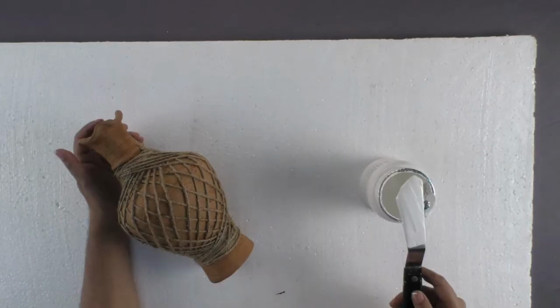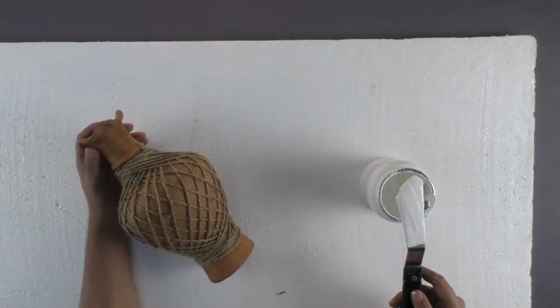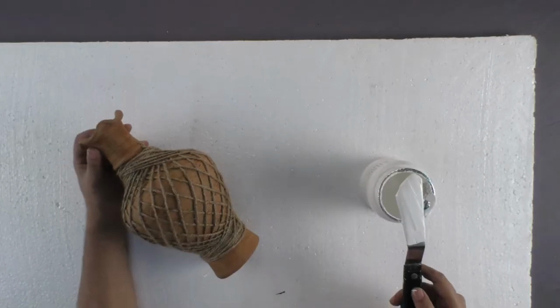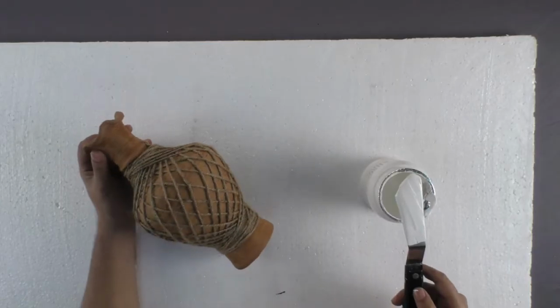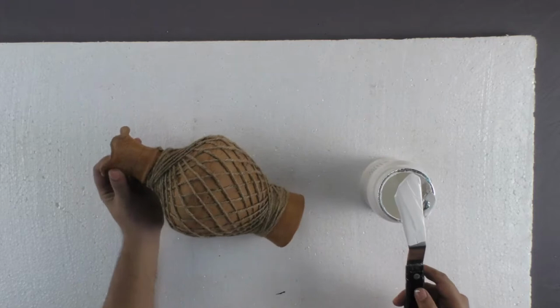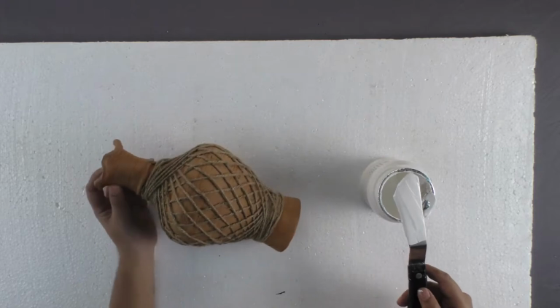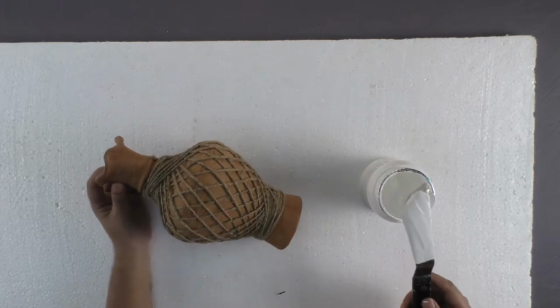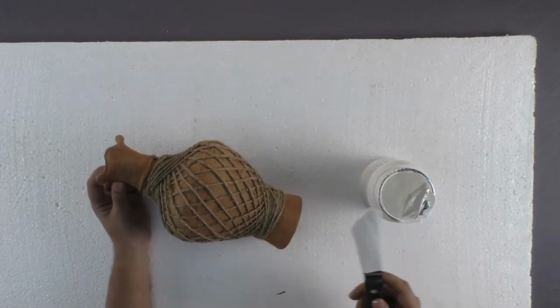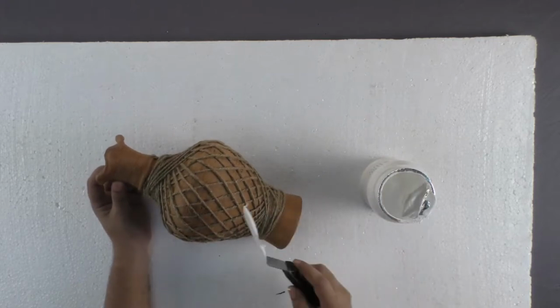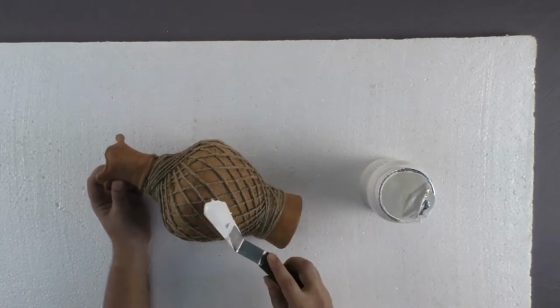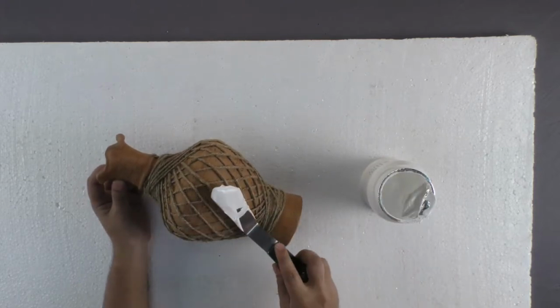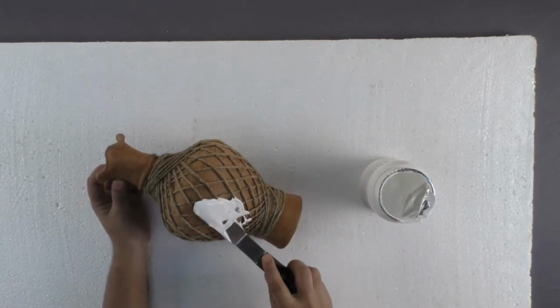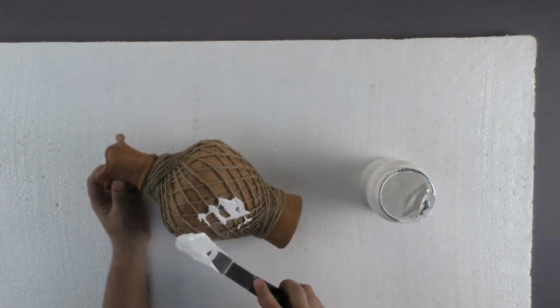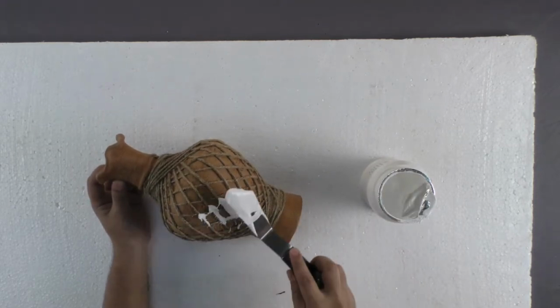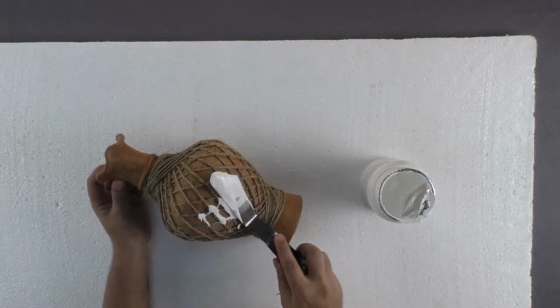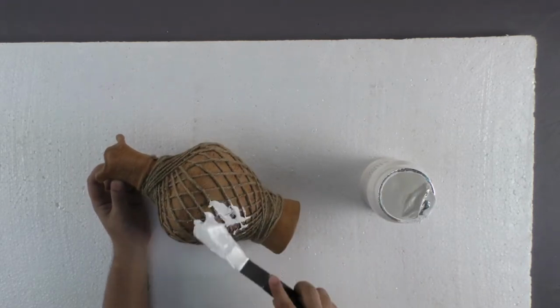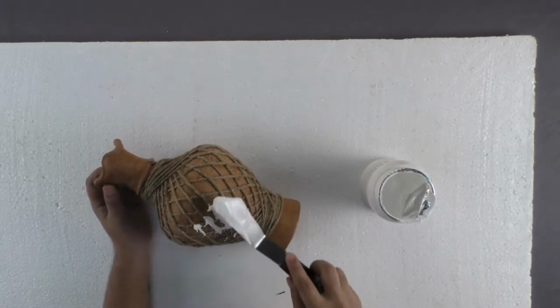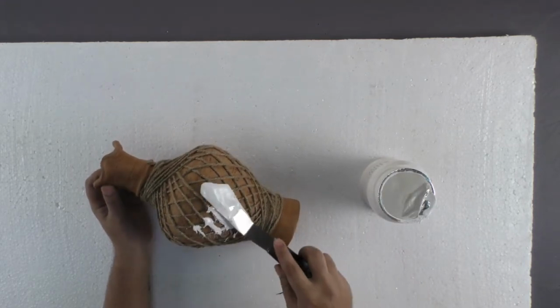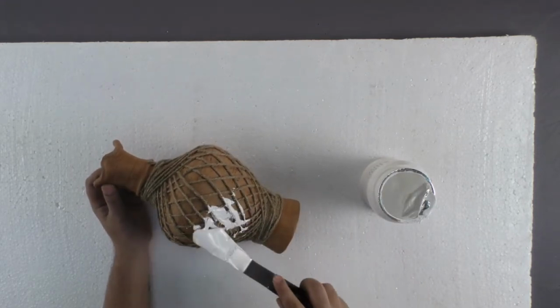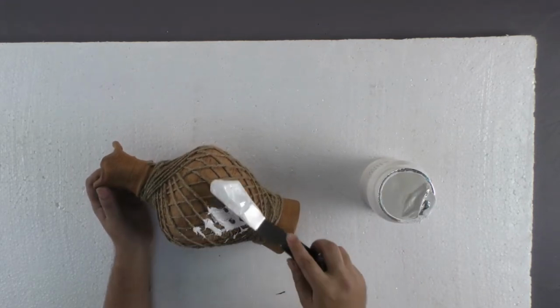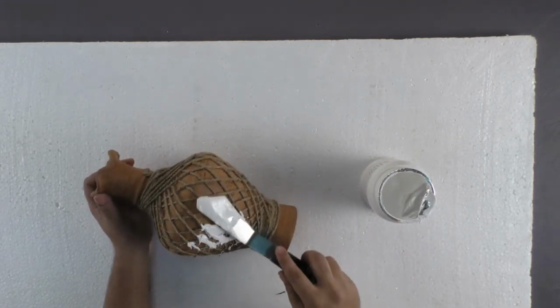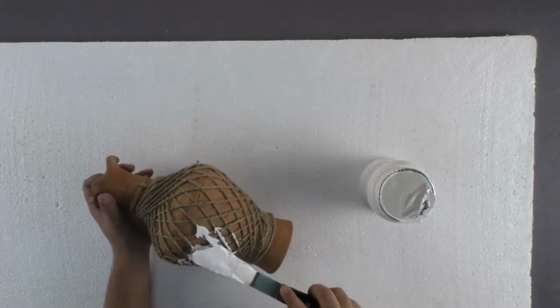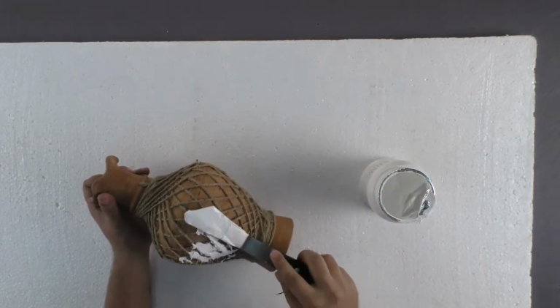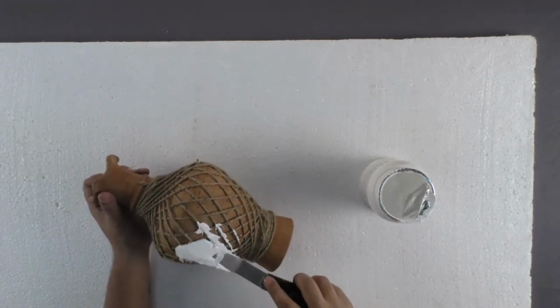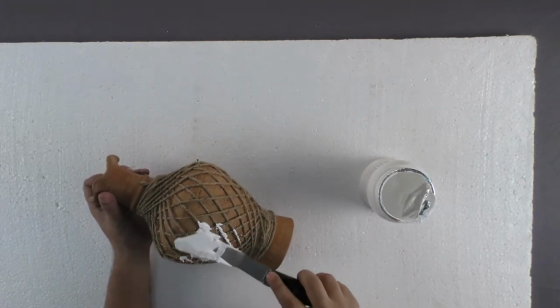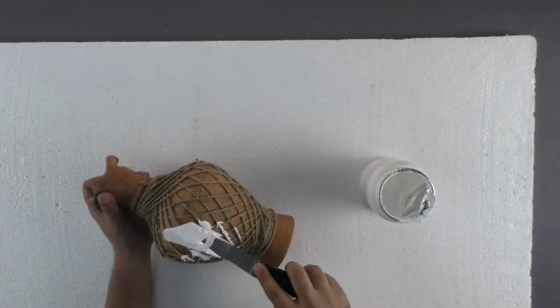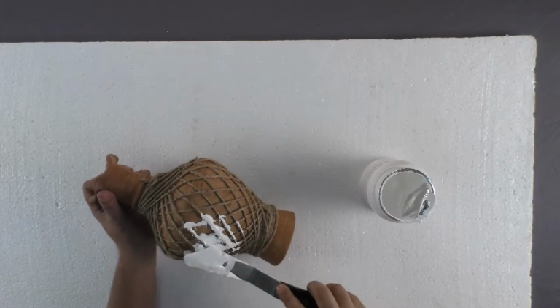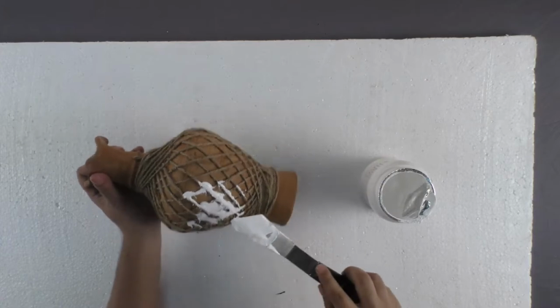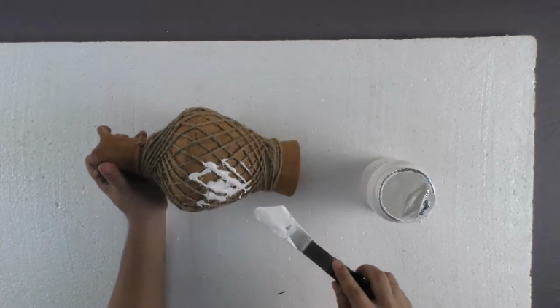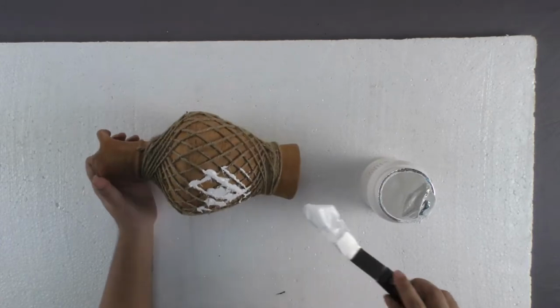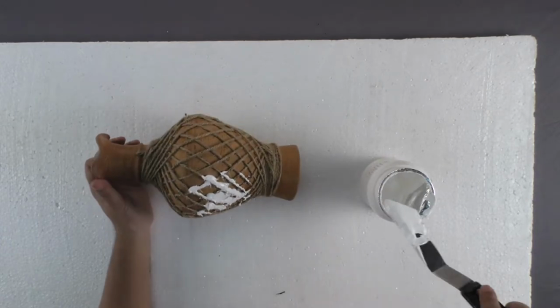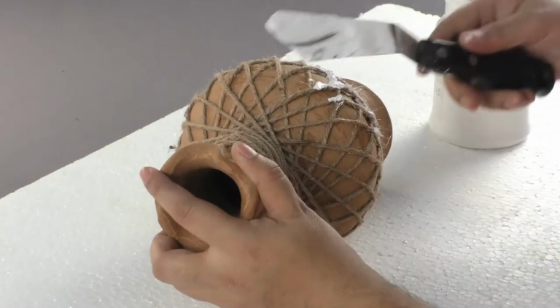Take a spatula, dip it in texture white and cover this portion with a layer of texture white.